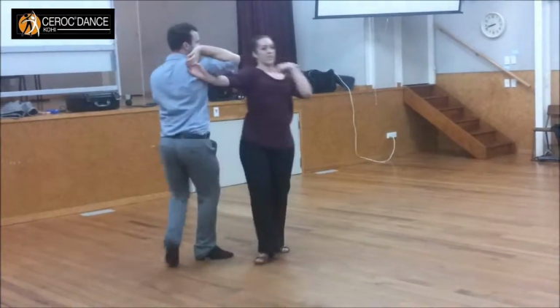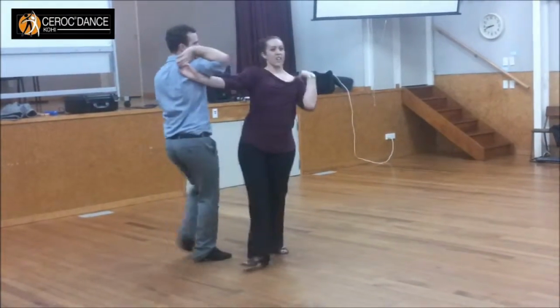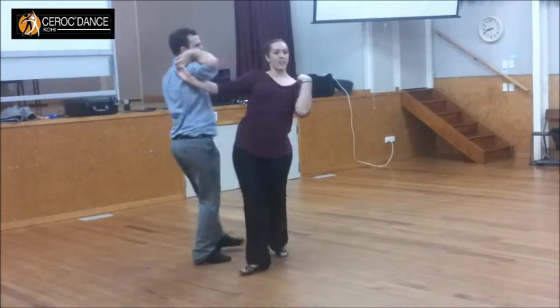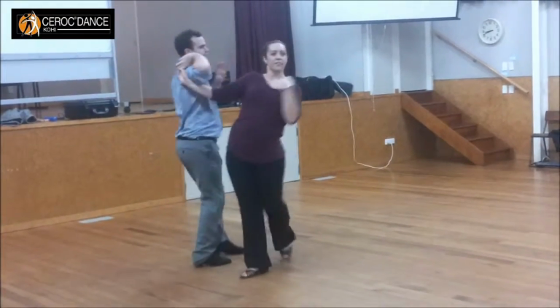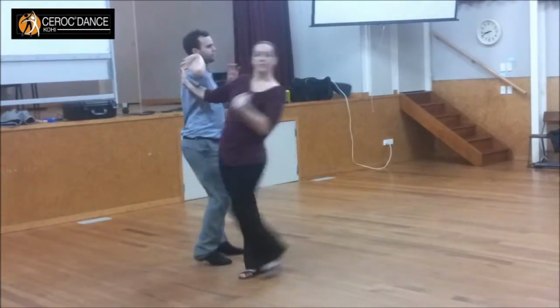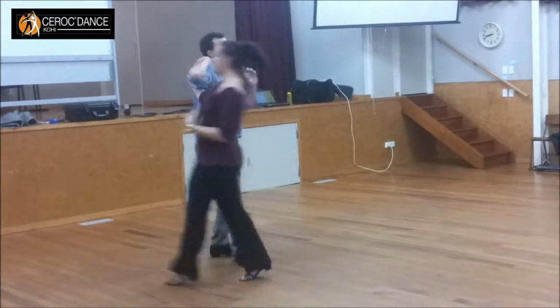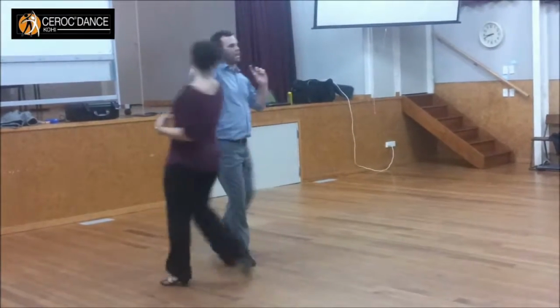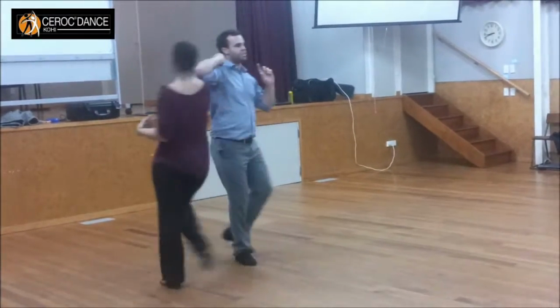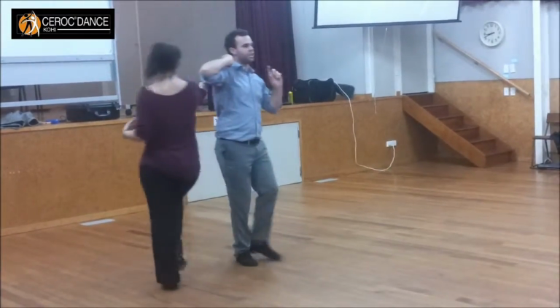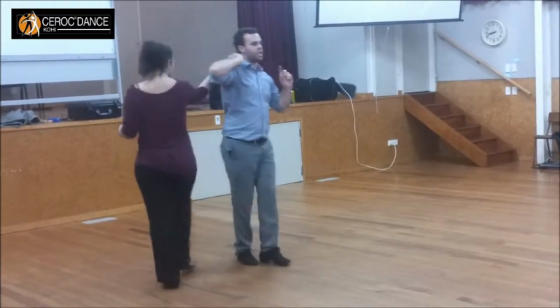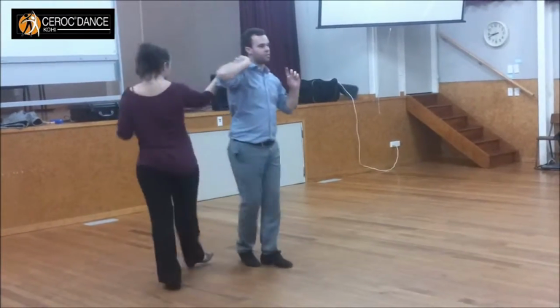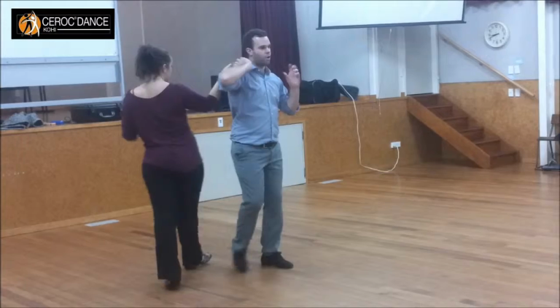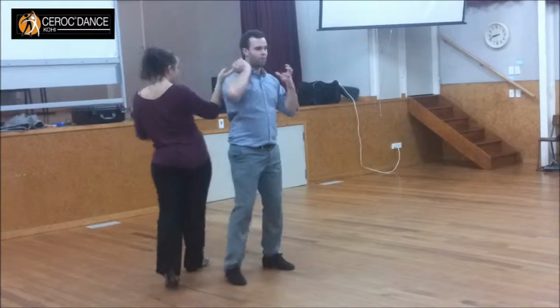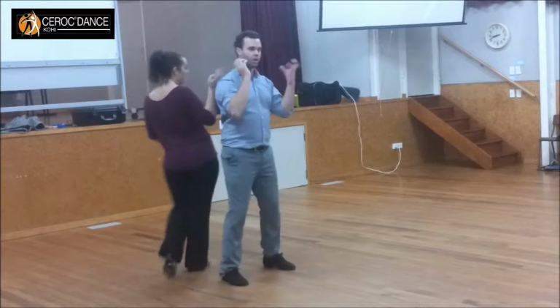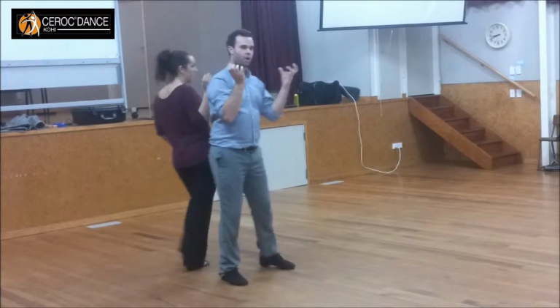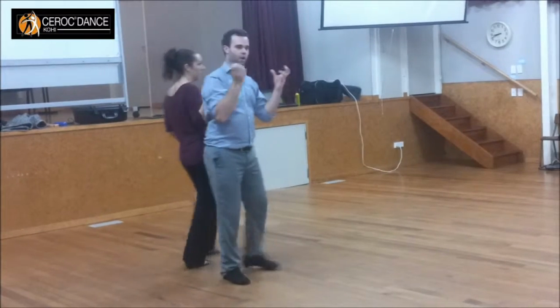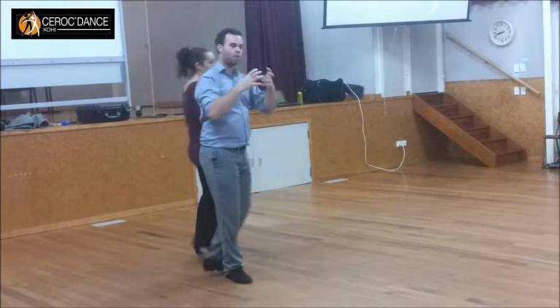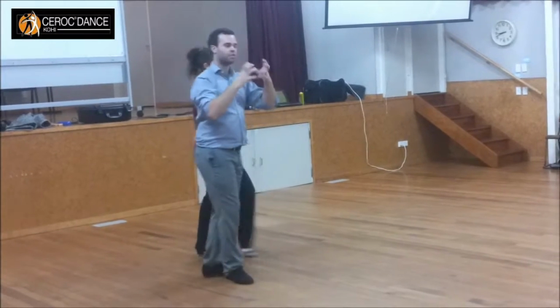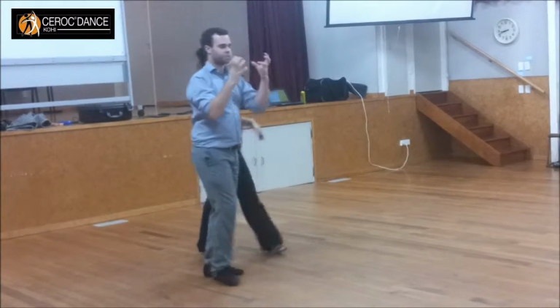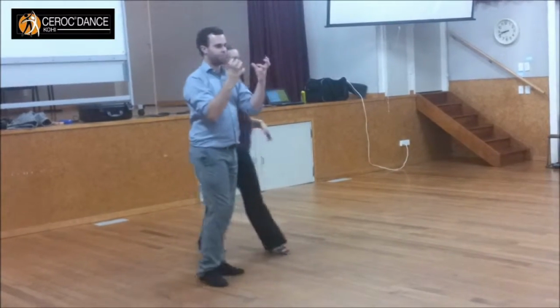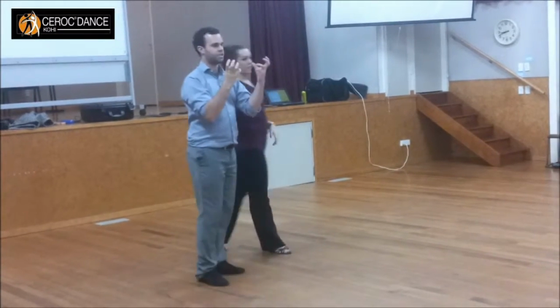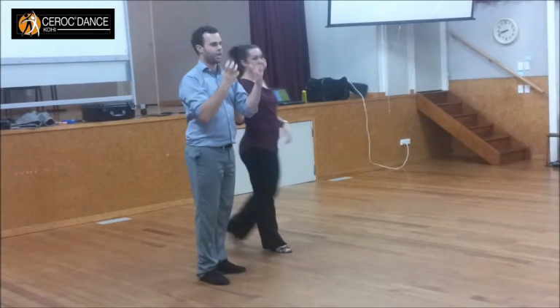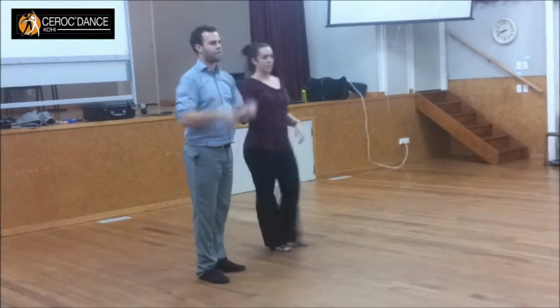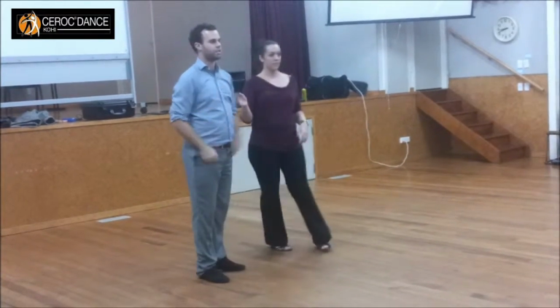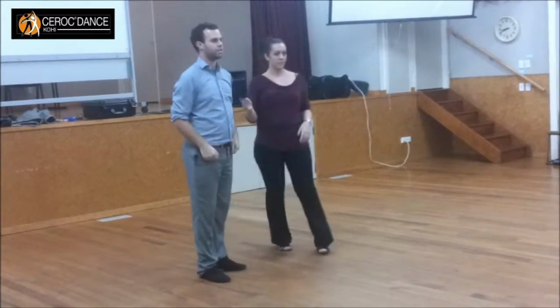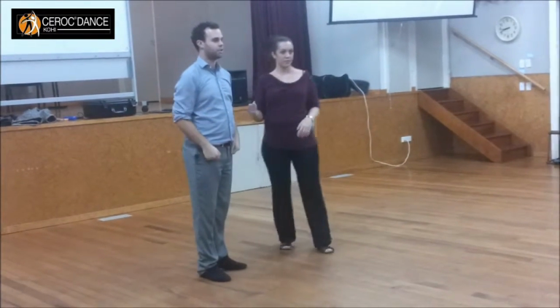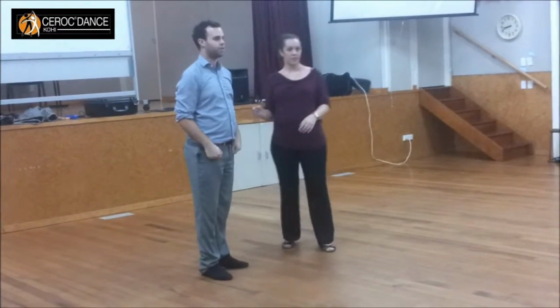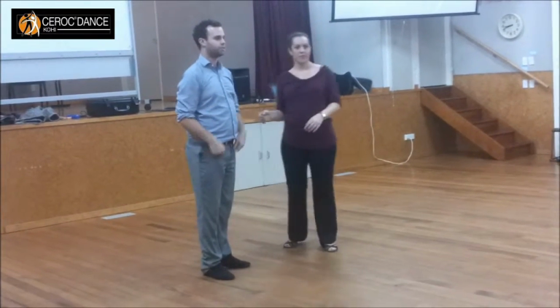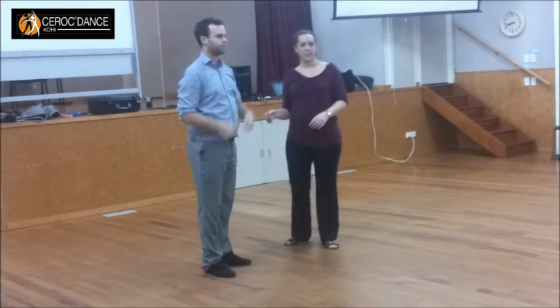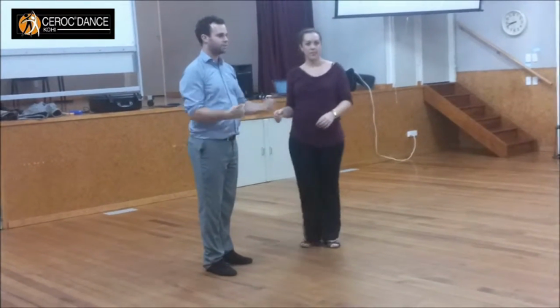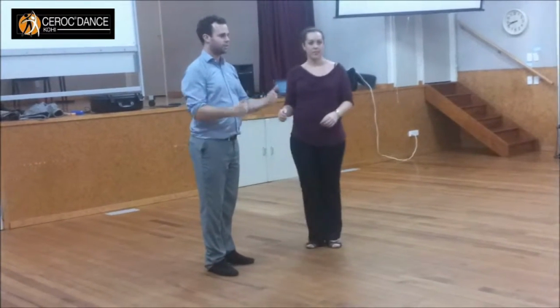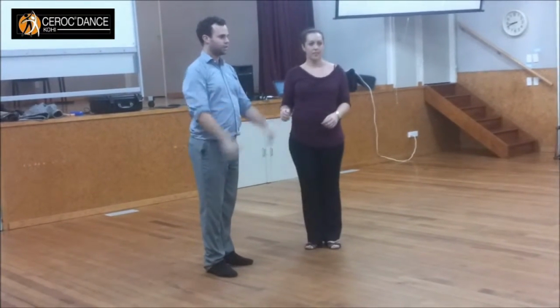We're just matching each other — not pulling away a lot, just matching how much each other is pulling.